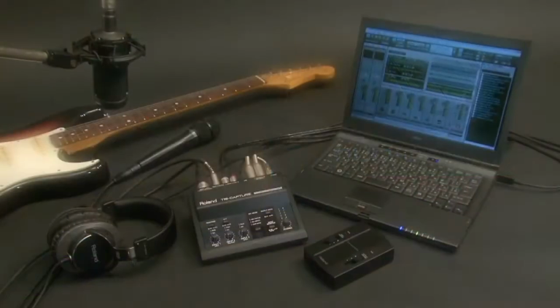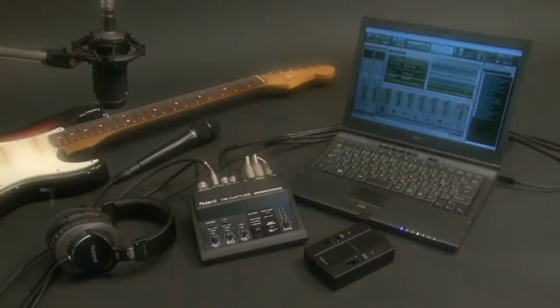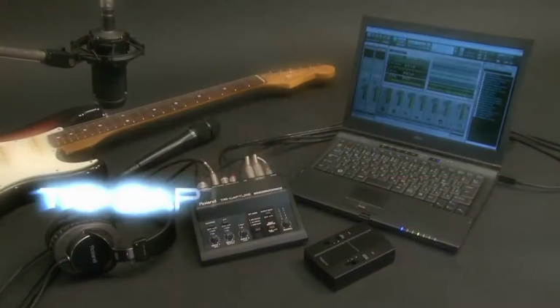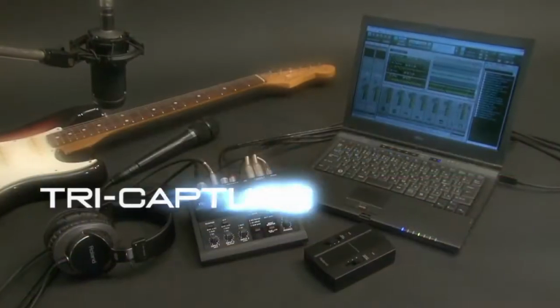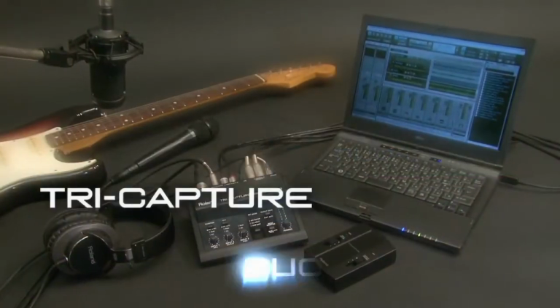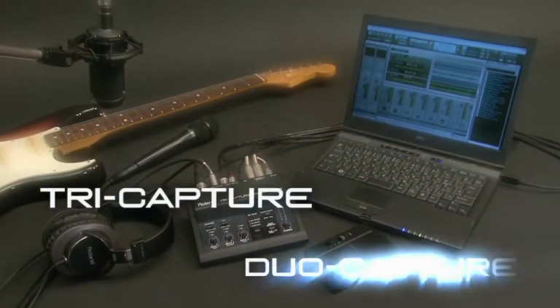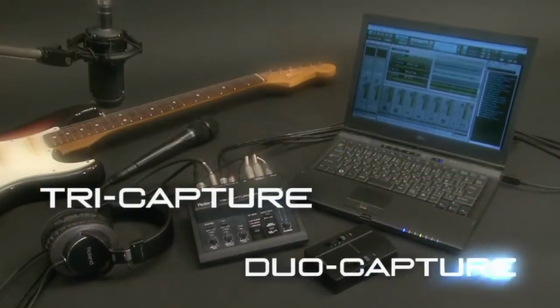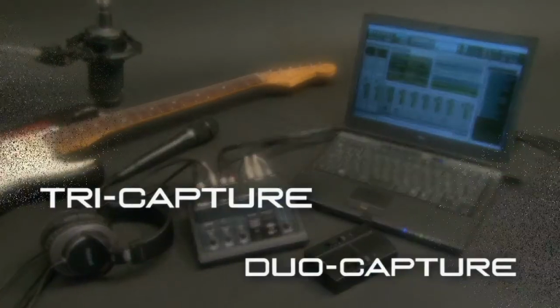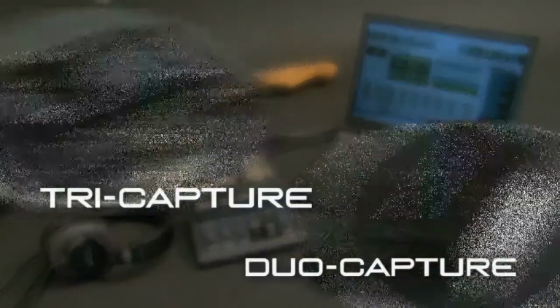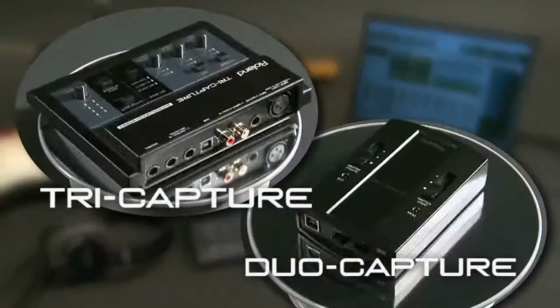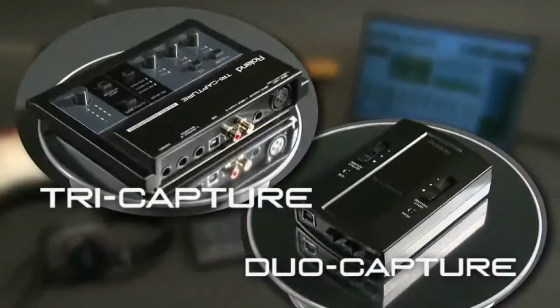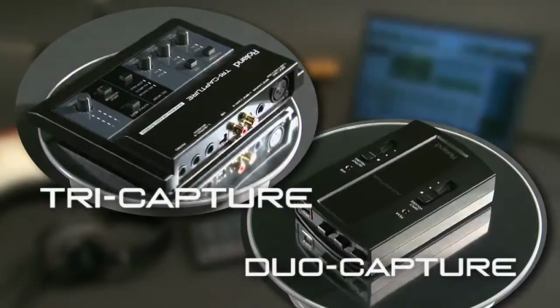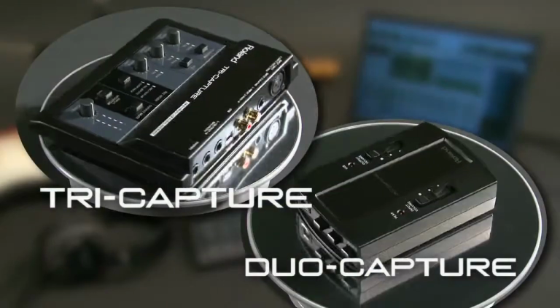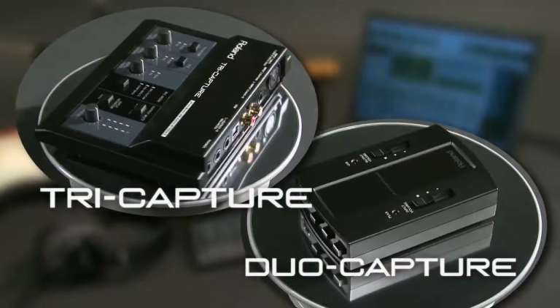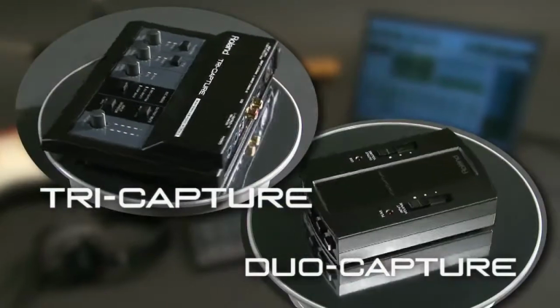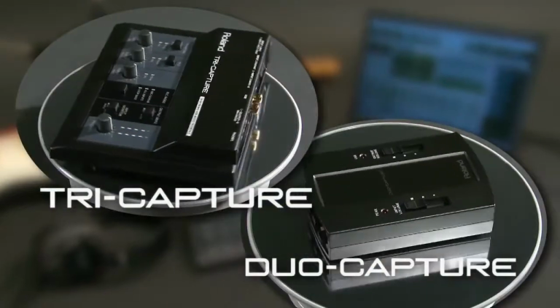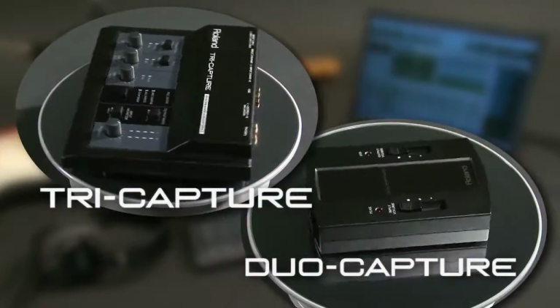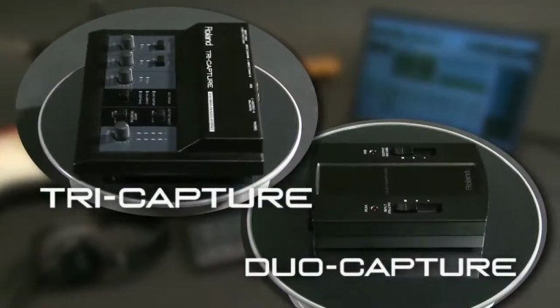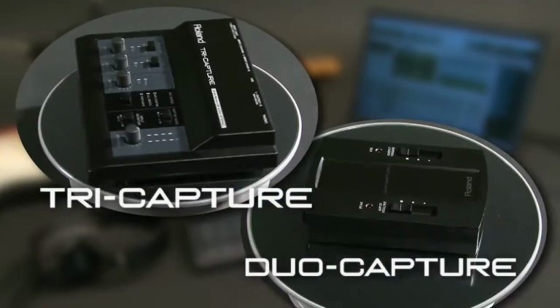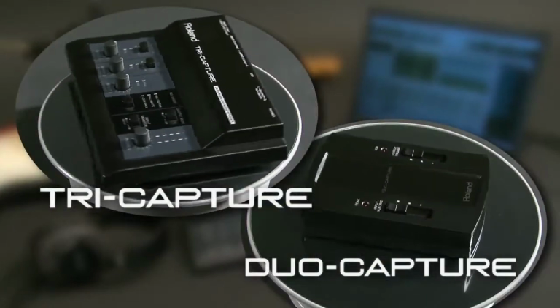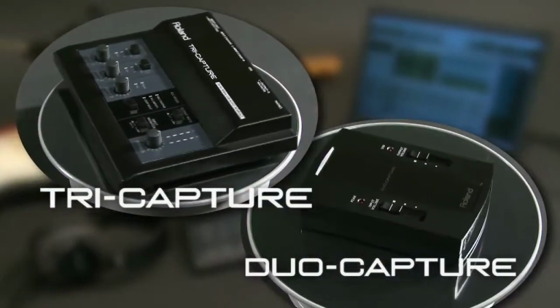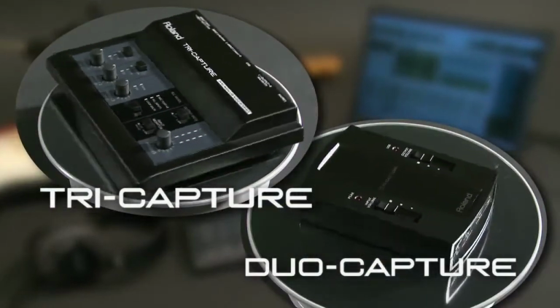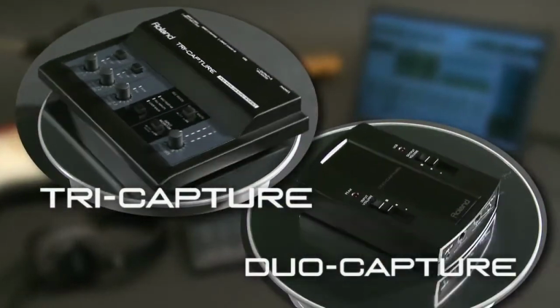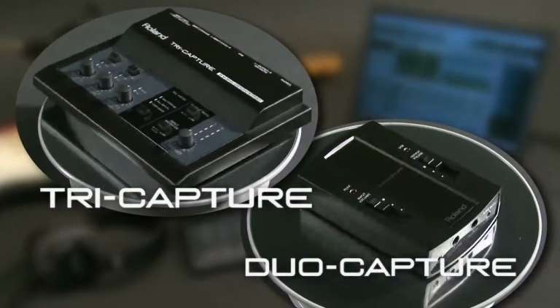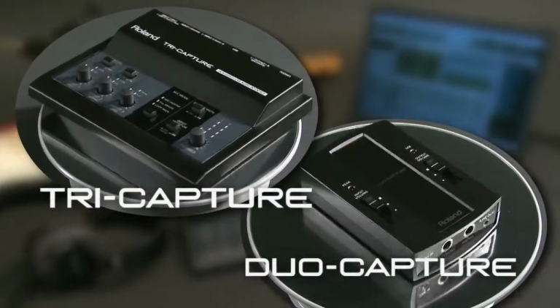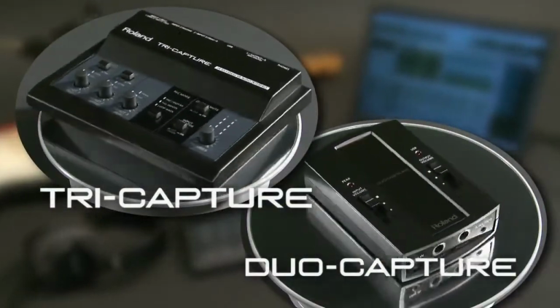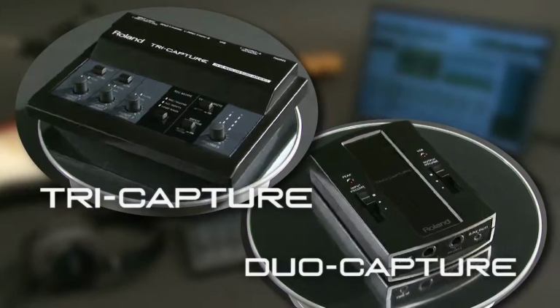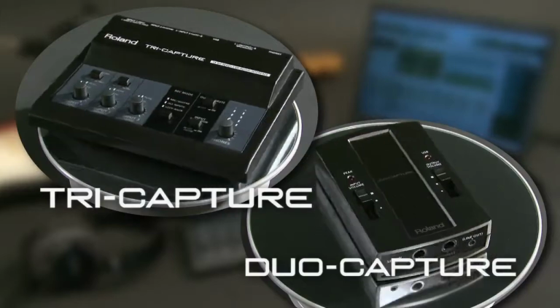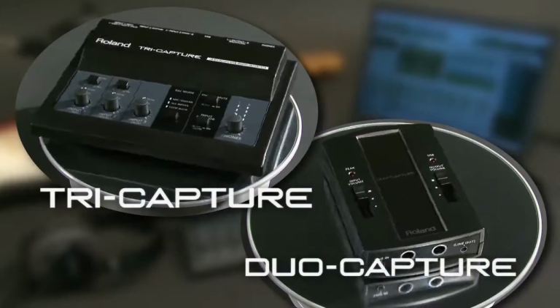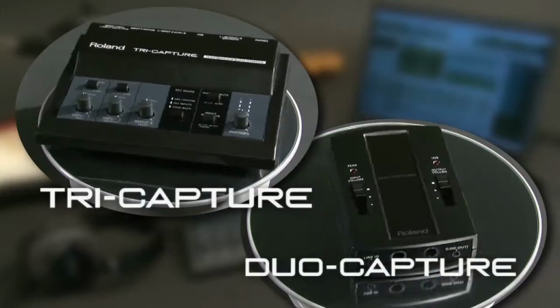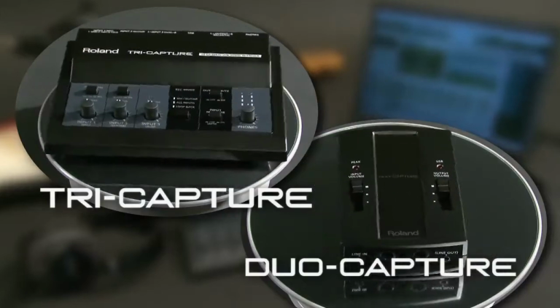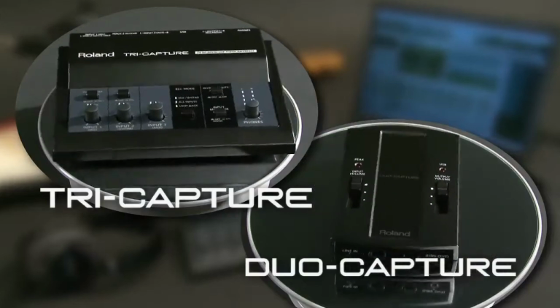Roland proudly introduces TriCapture and DuoCapture USB audio interfaces.